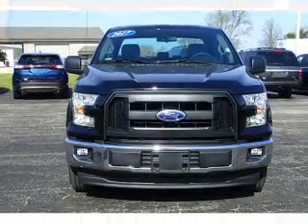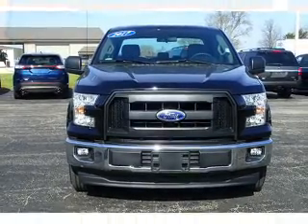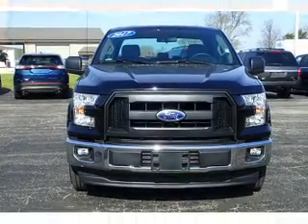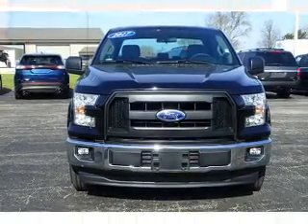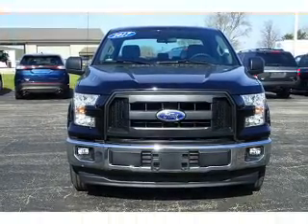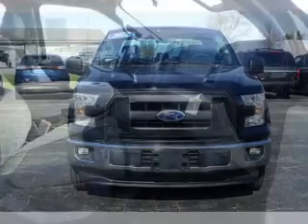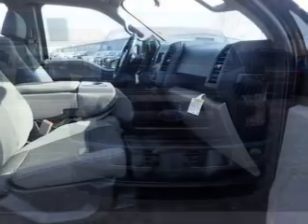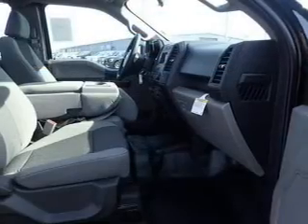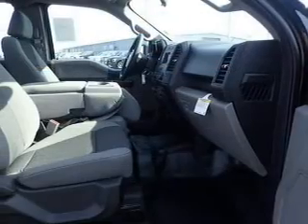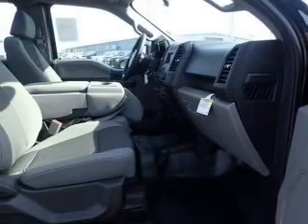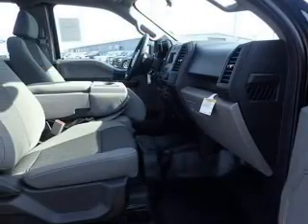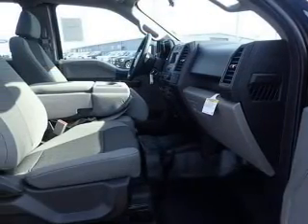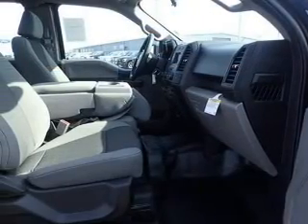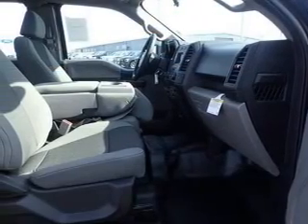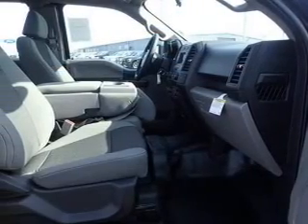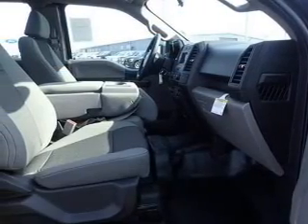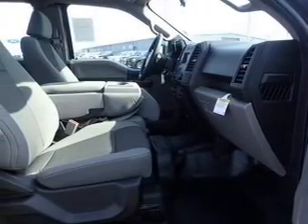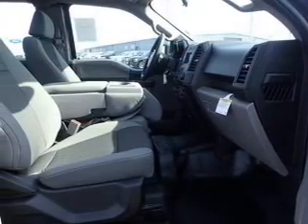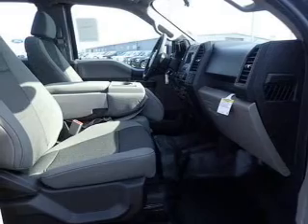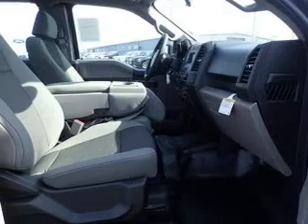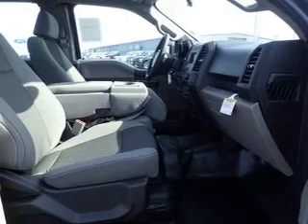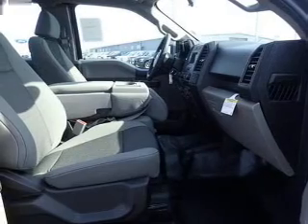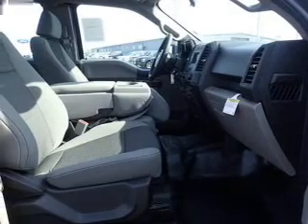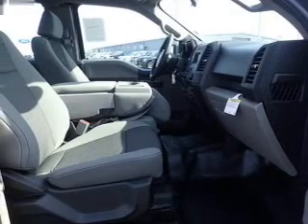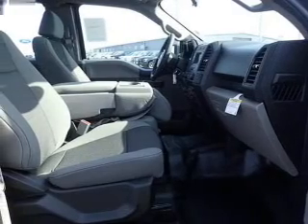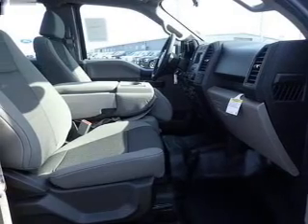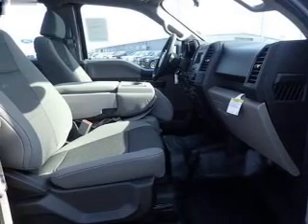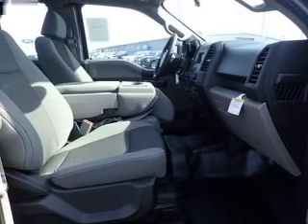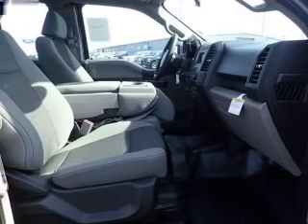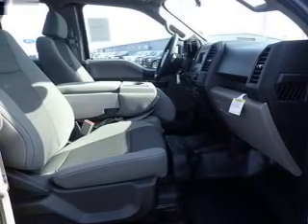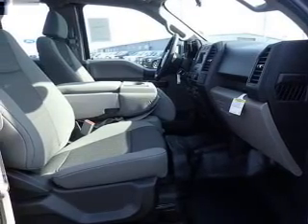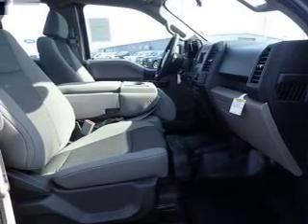Additional safety features include a low tire pressure warning, front ventilated disc brakes, daytime running lights, and anti-lock brakes.